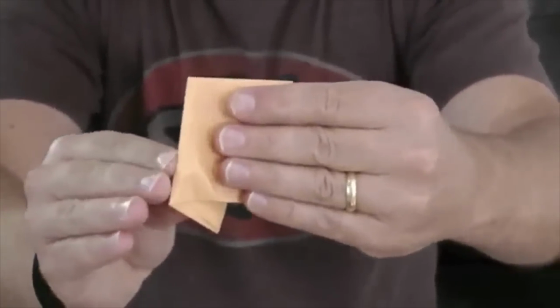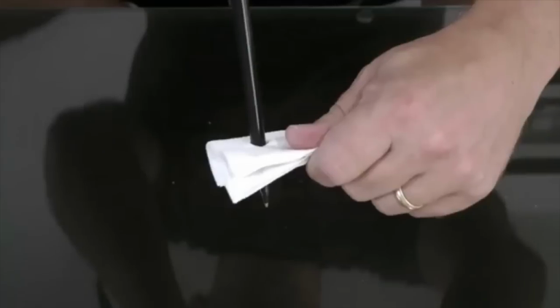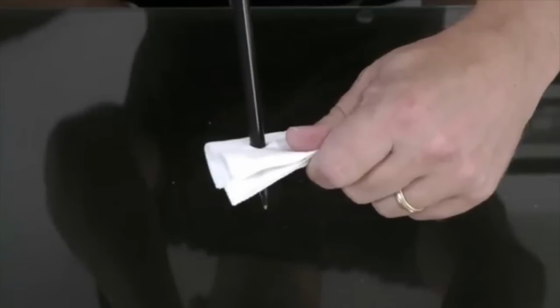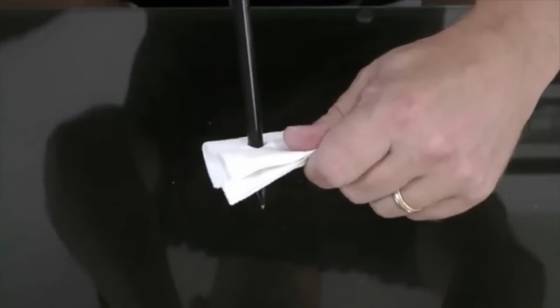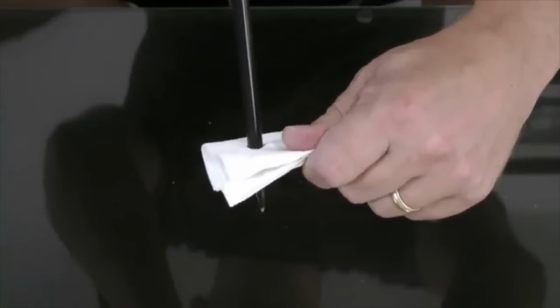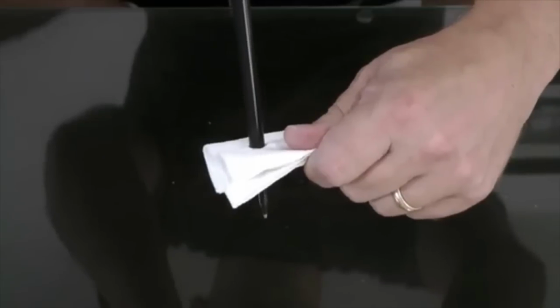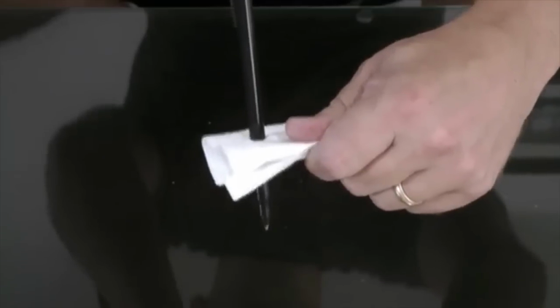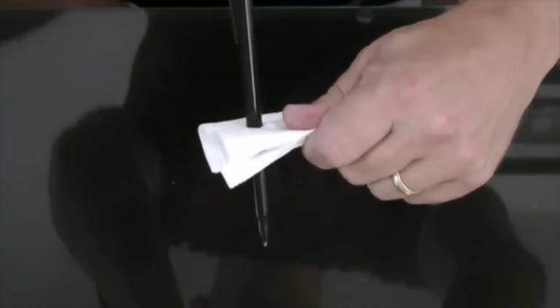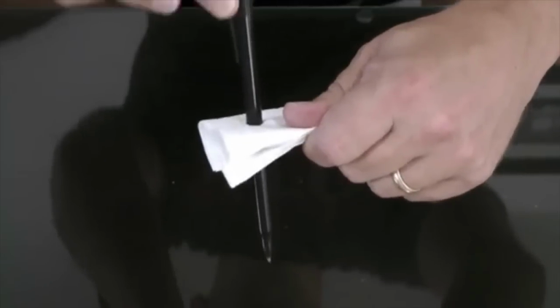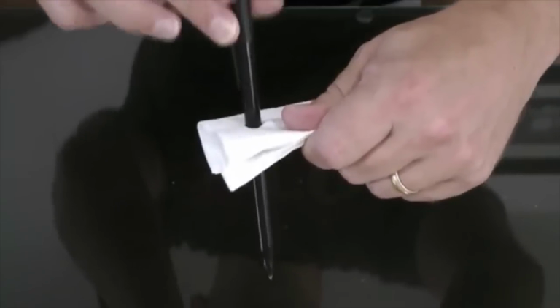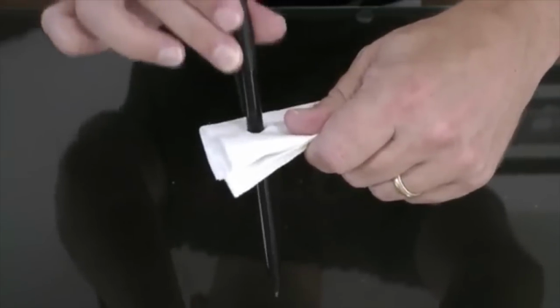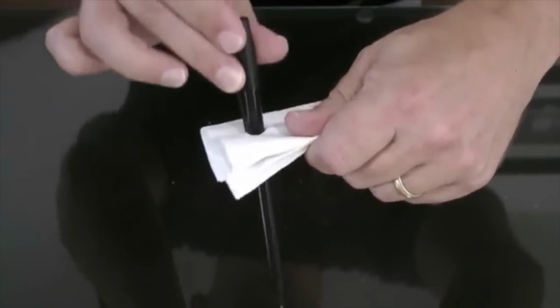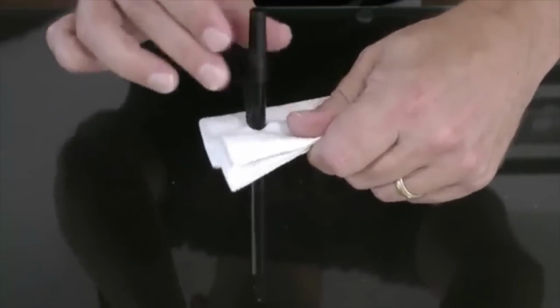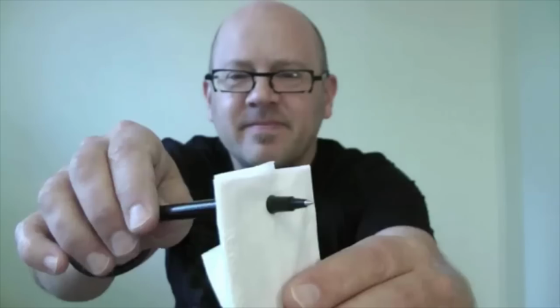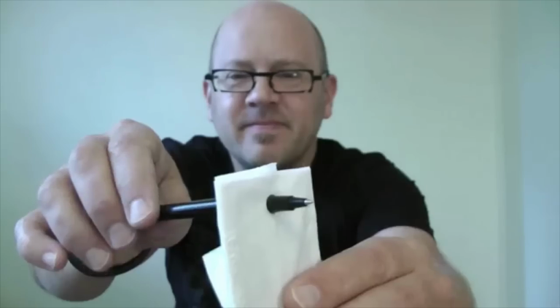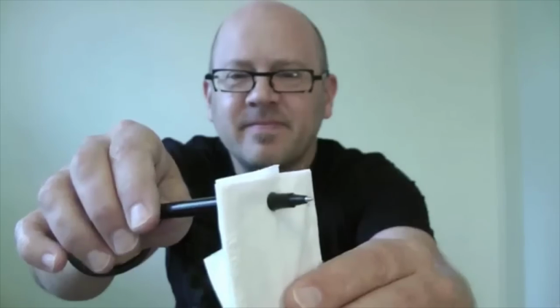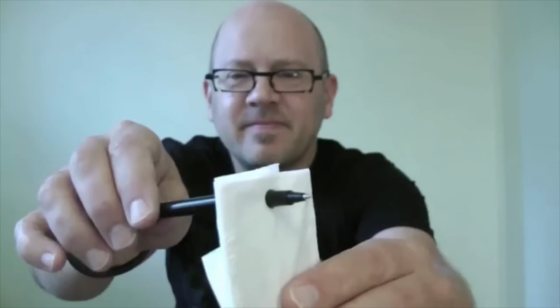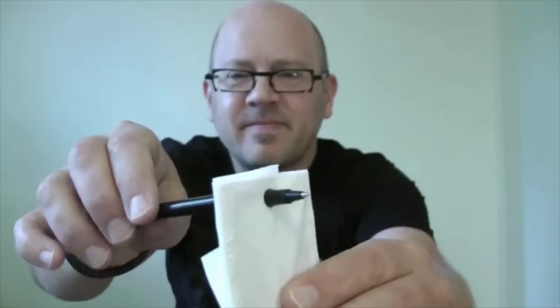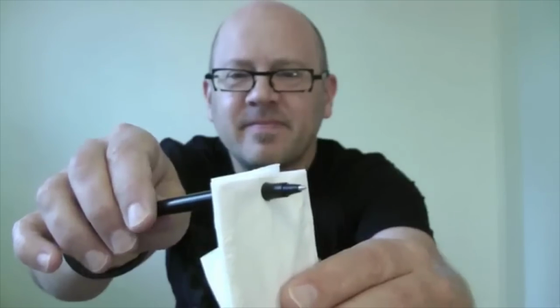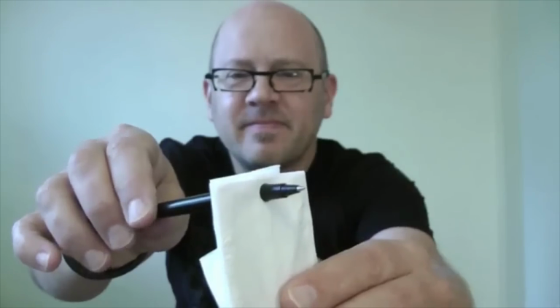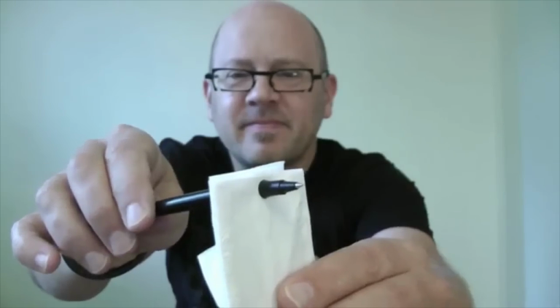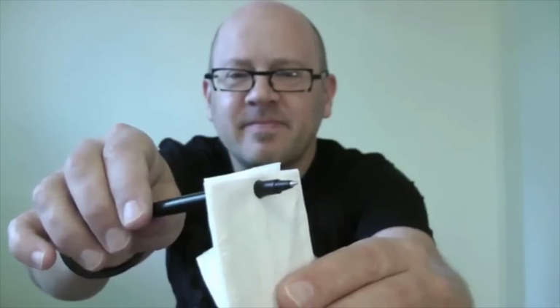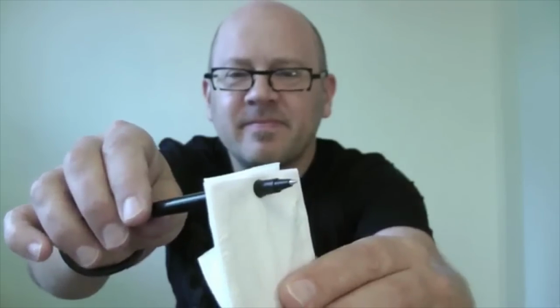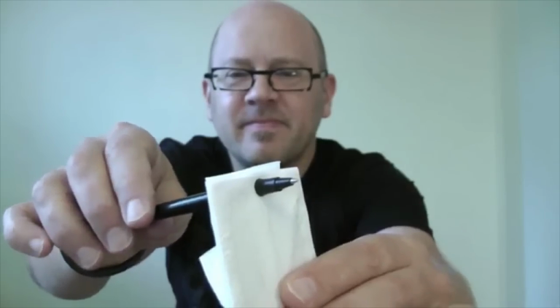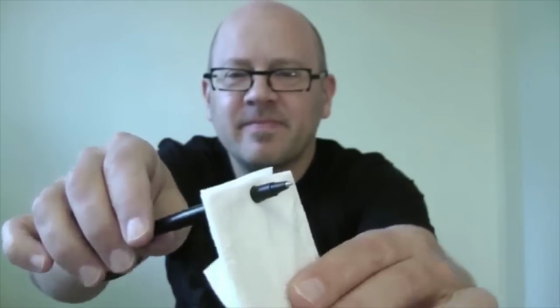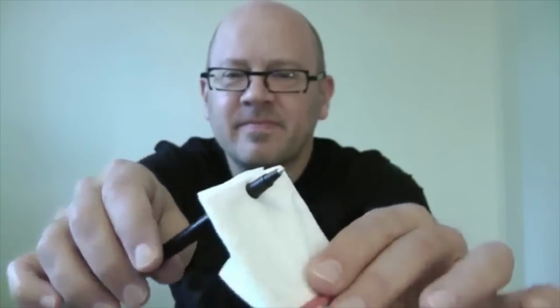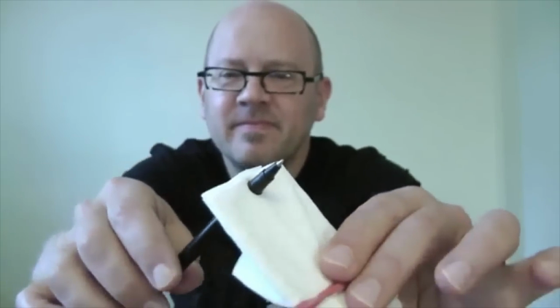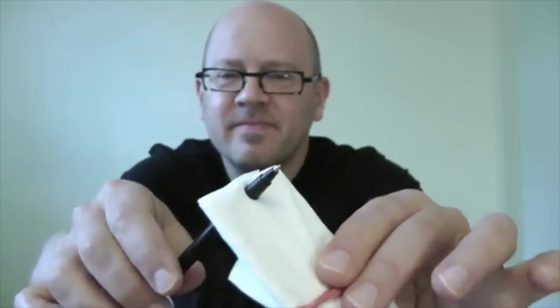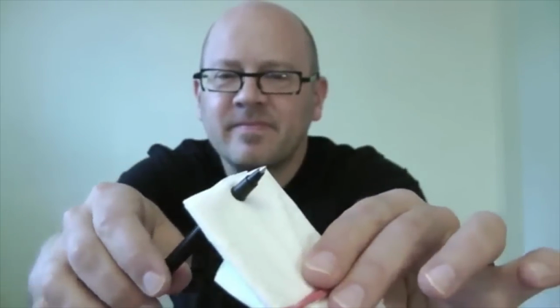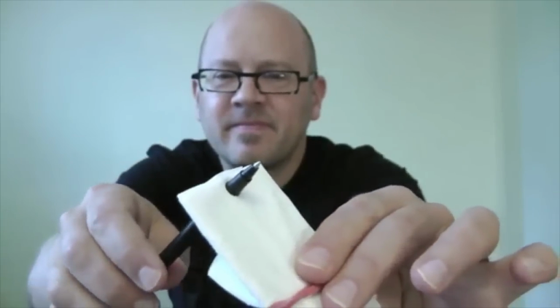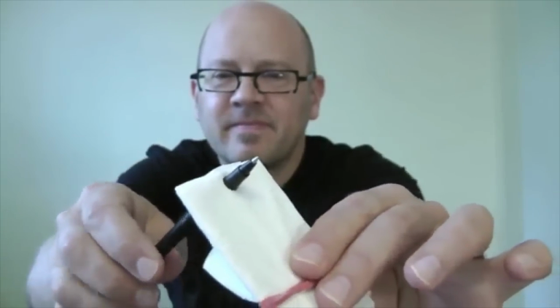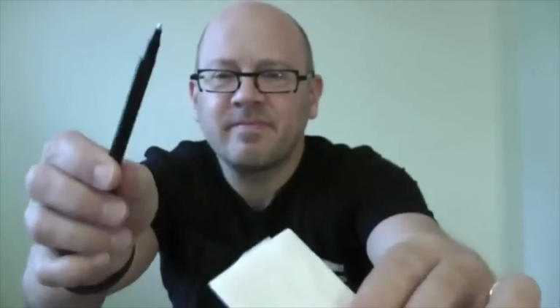And for all of you who own a pen-through-anything gimmick, I'm going to show you a stand-up handling that's a true reputation maker.